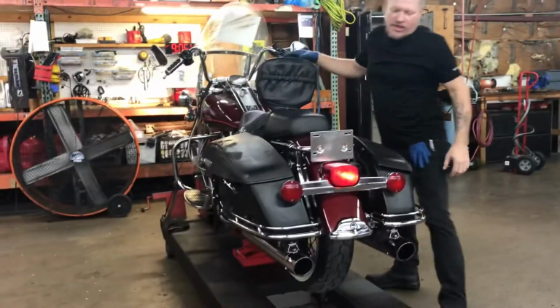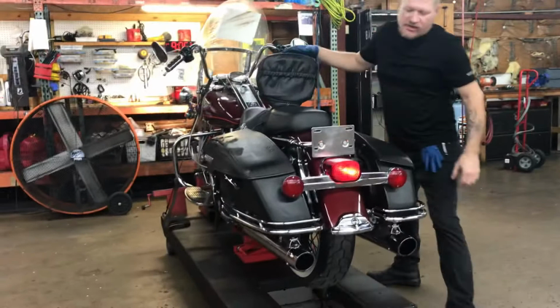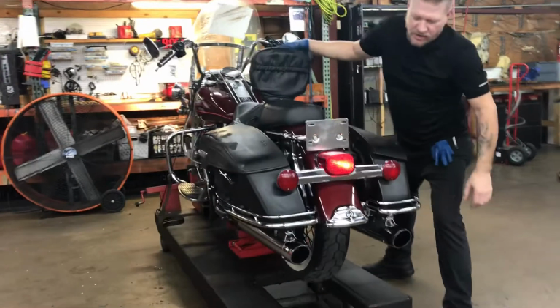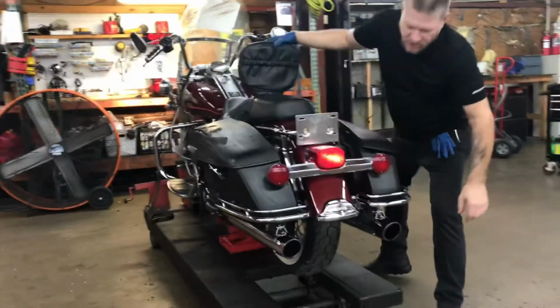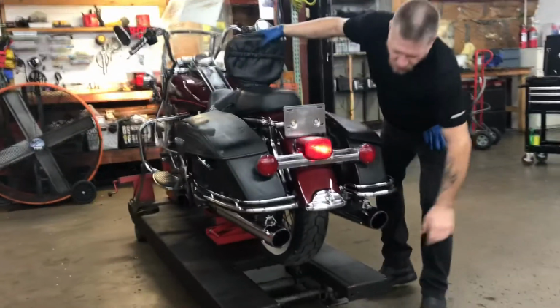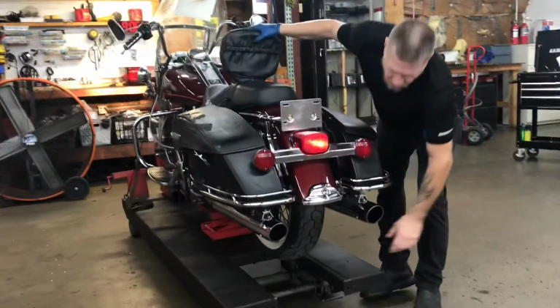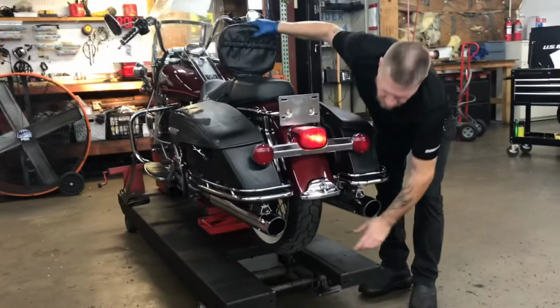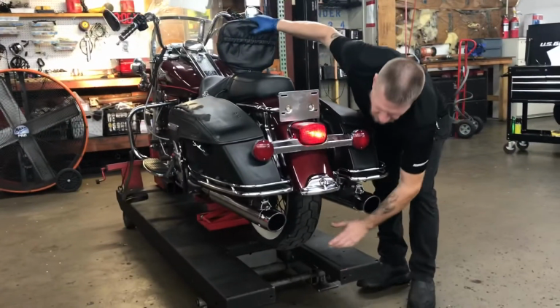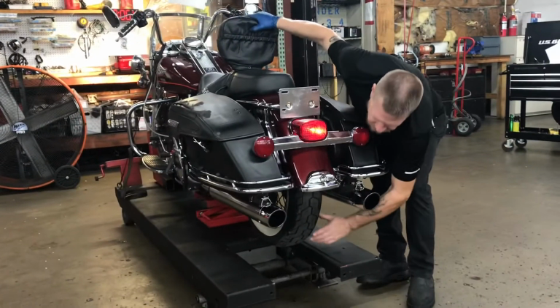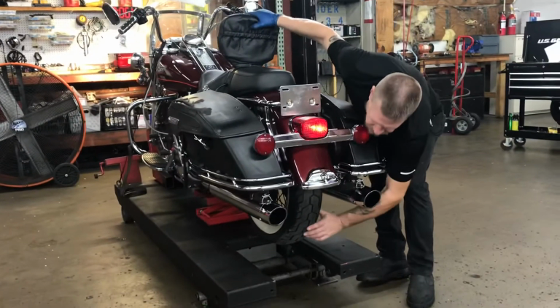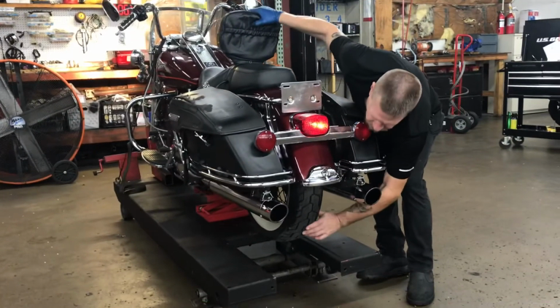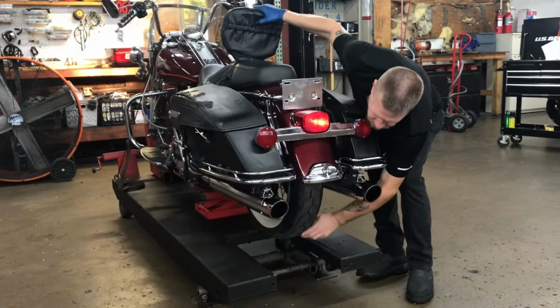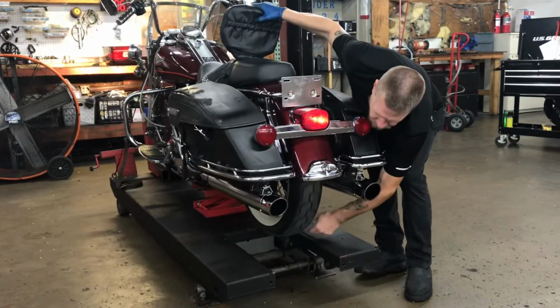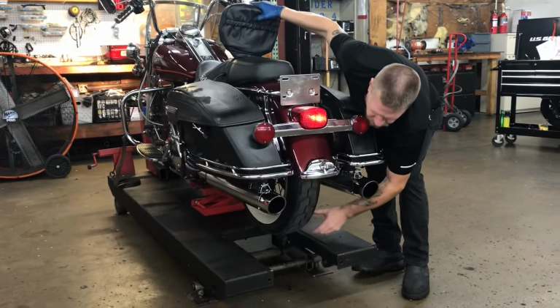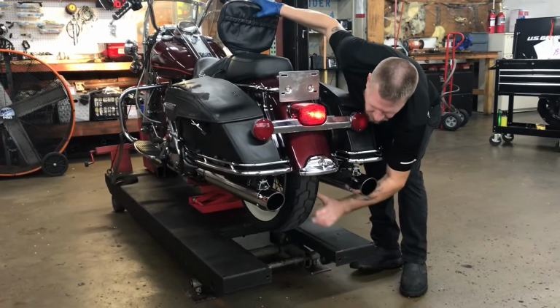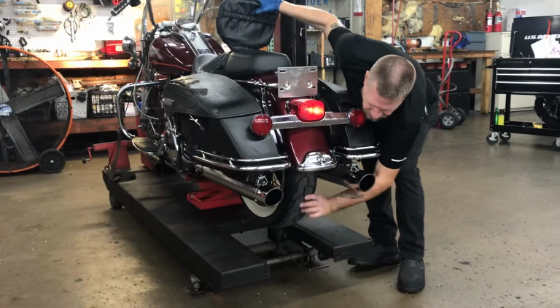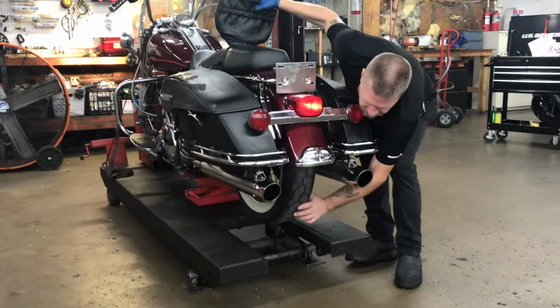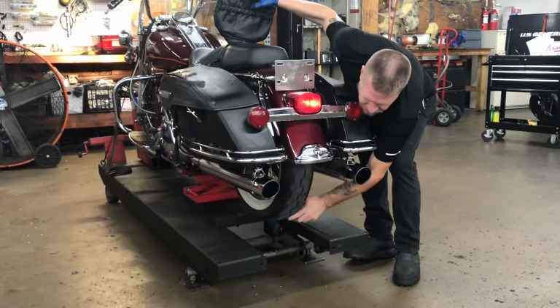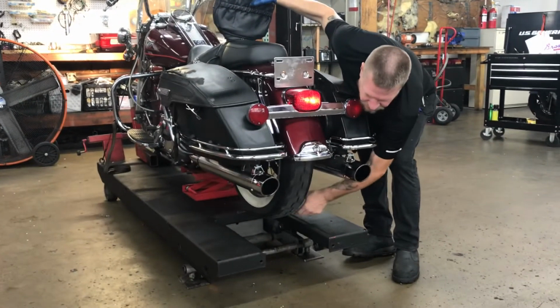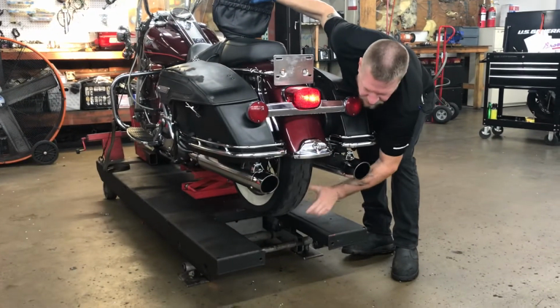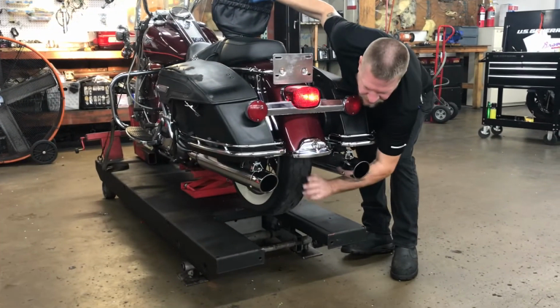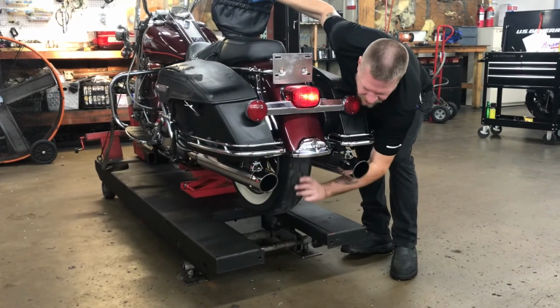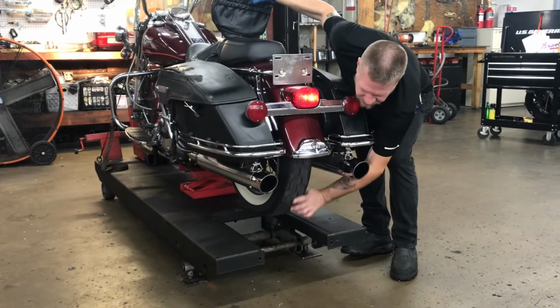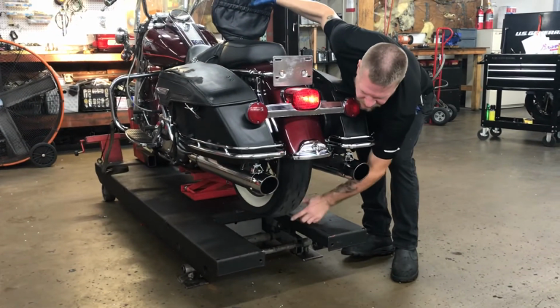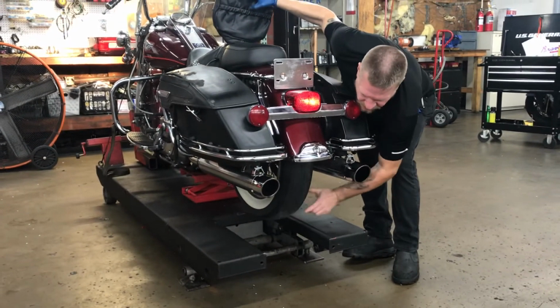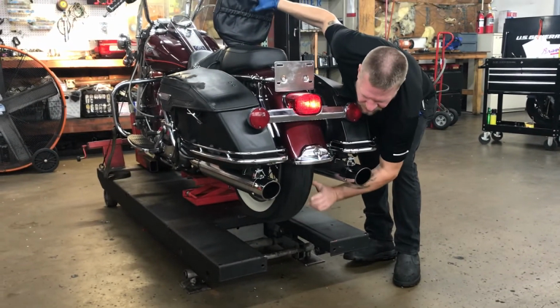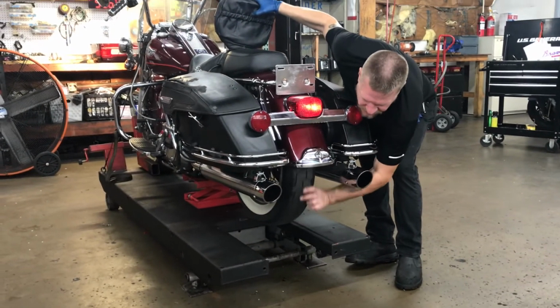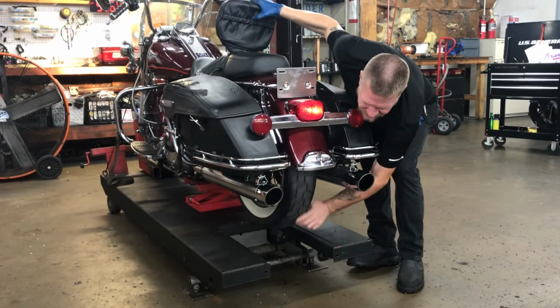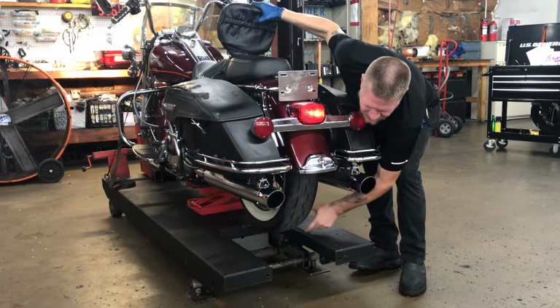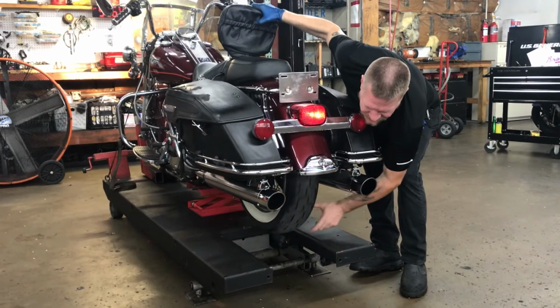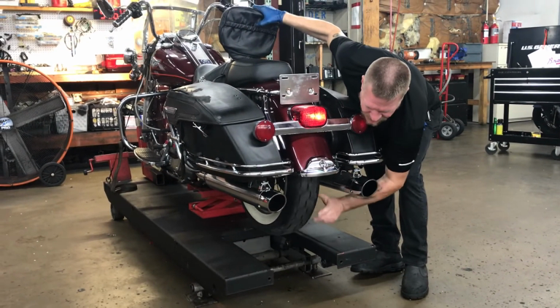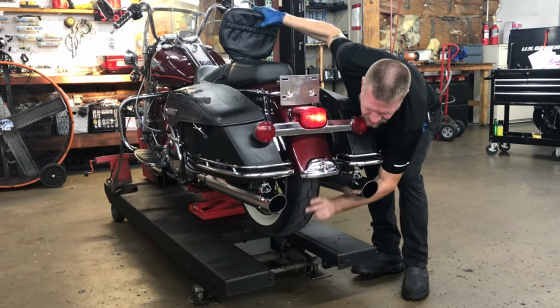The rear wheel on this unit moves freely in neutral, indicating the driveline is not damaged.